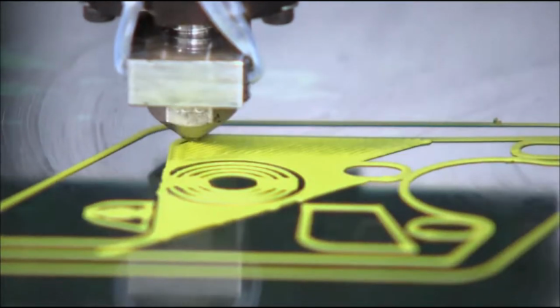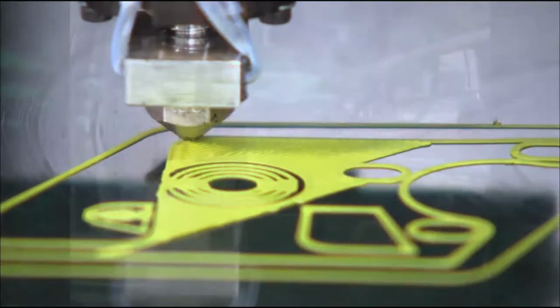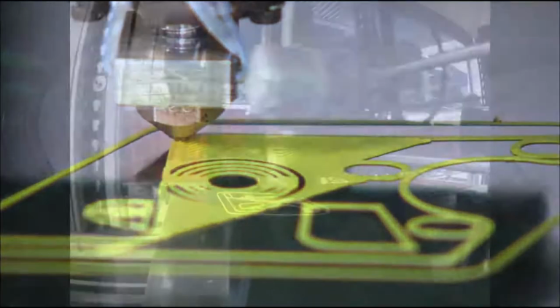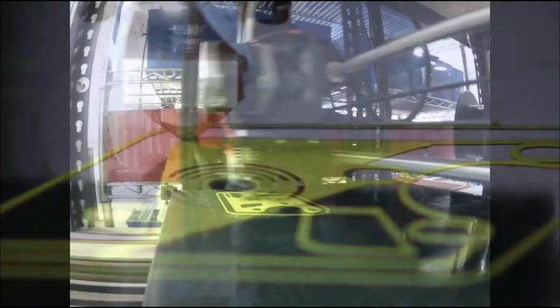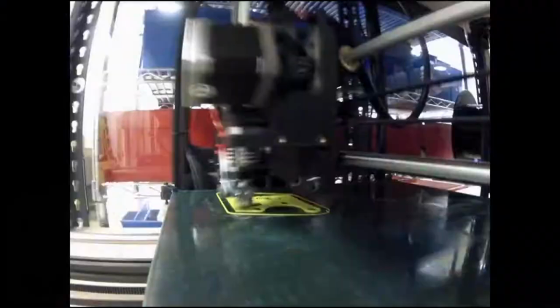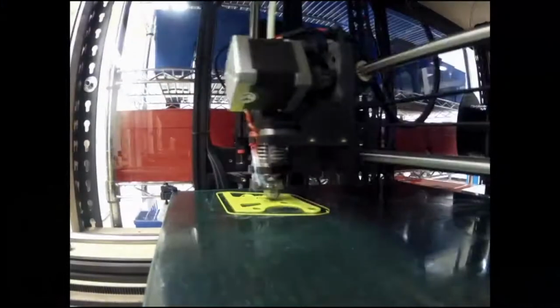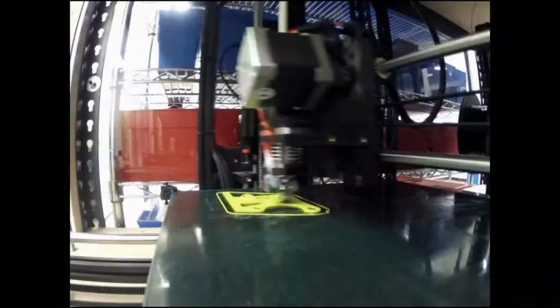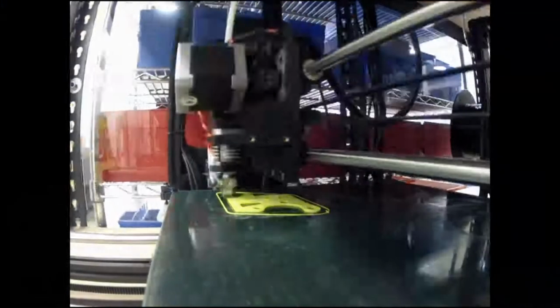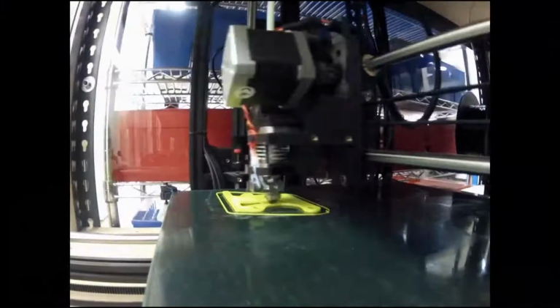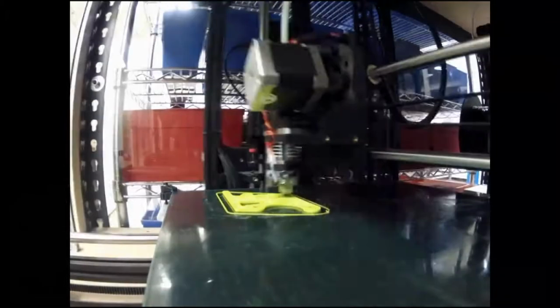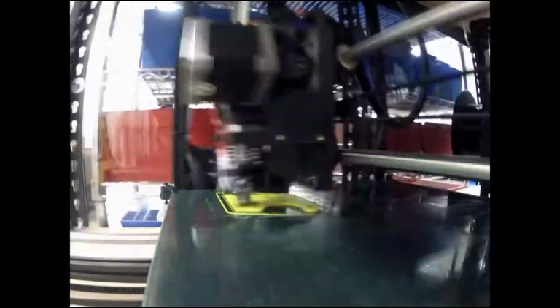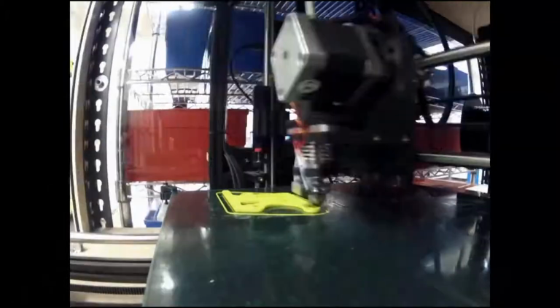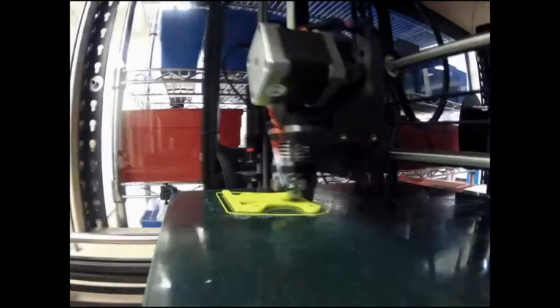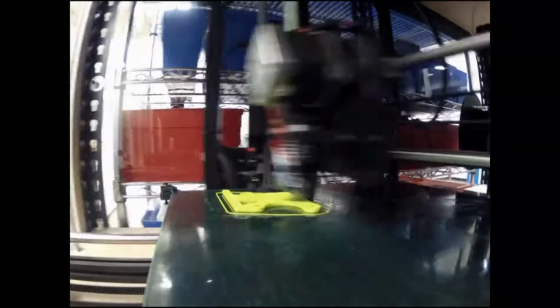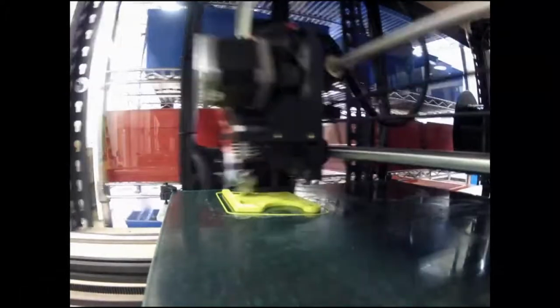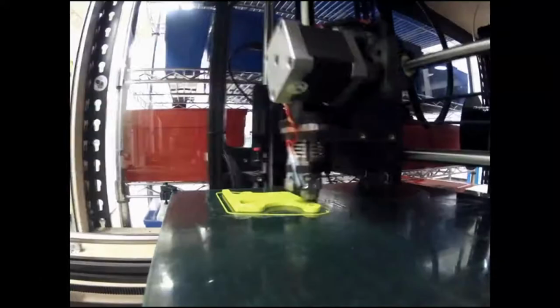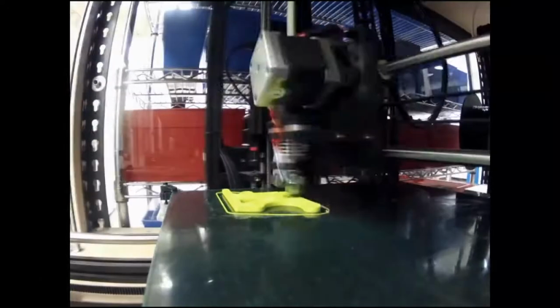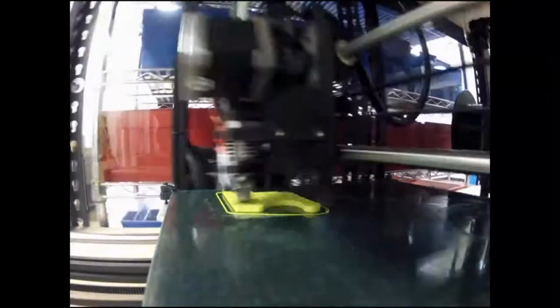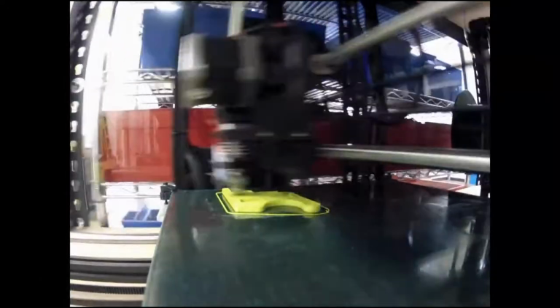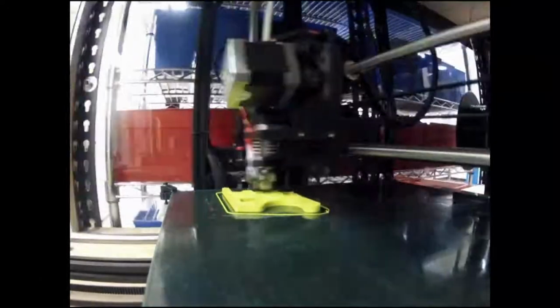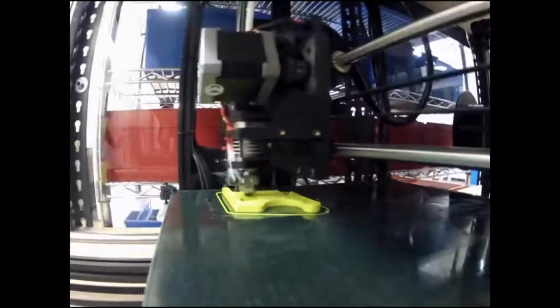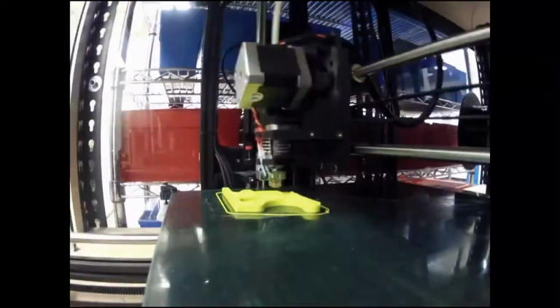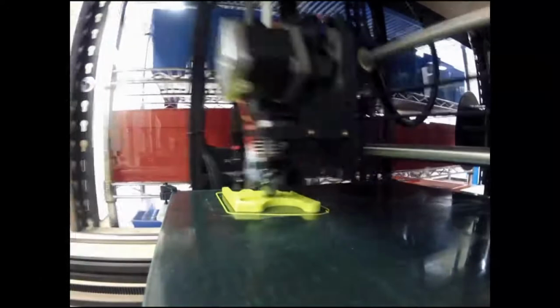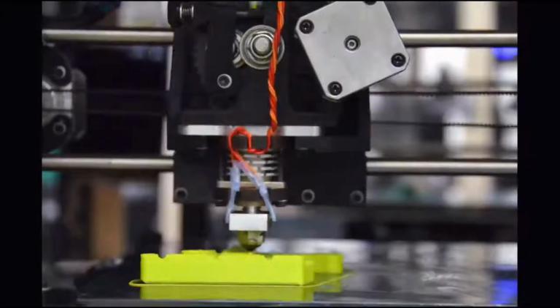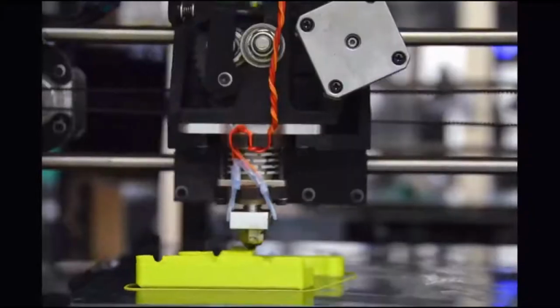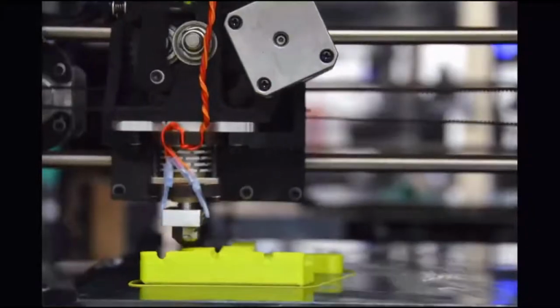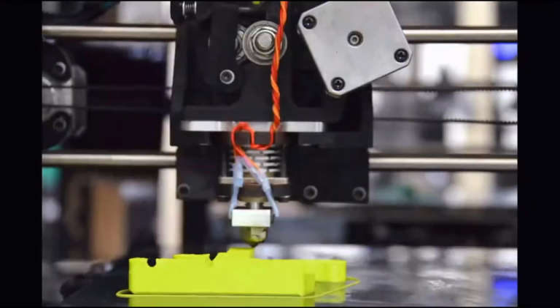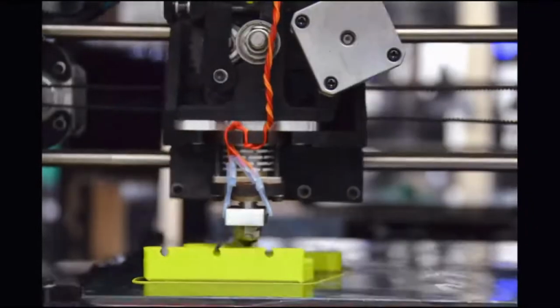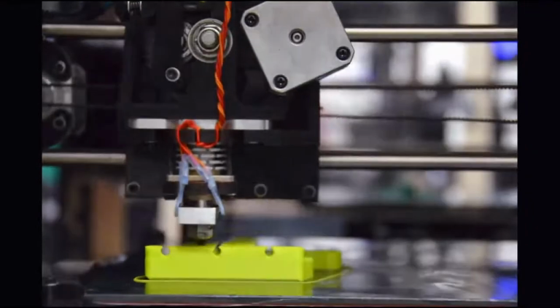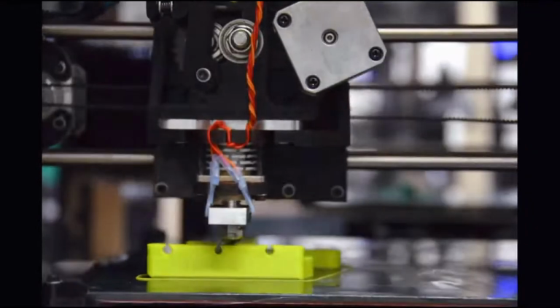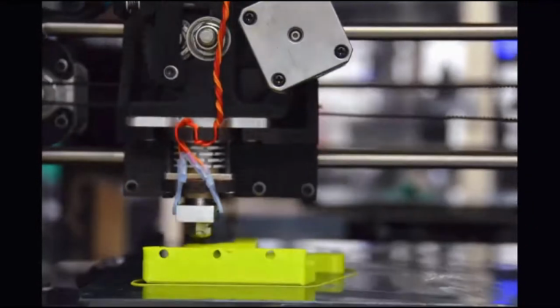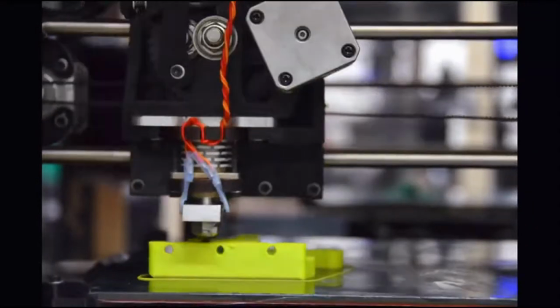This particular part is the extruder body. In real time, it takes about an hour to print the extruder.